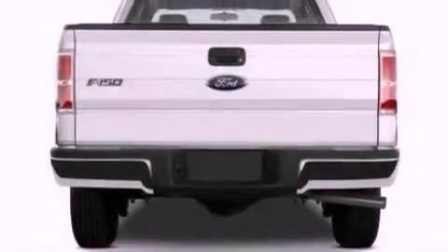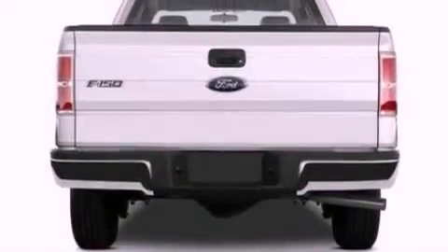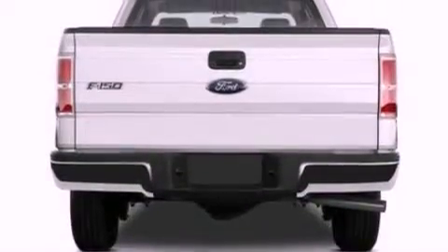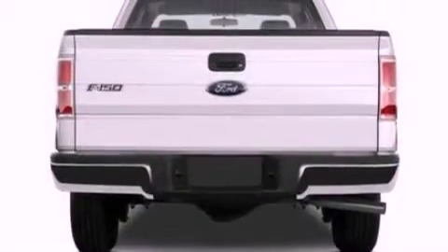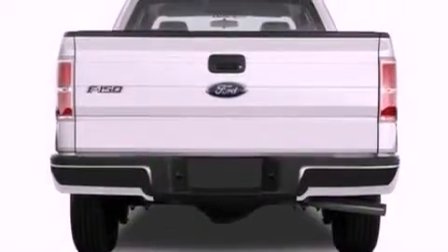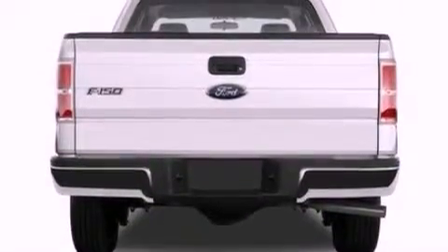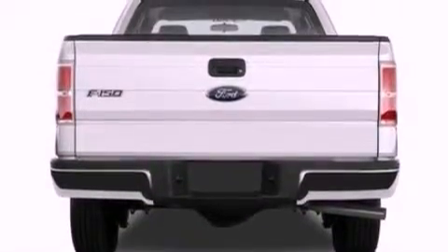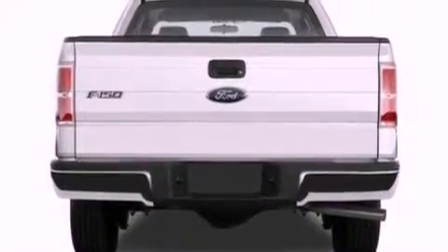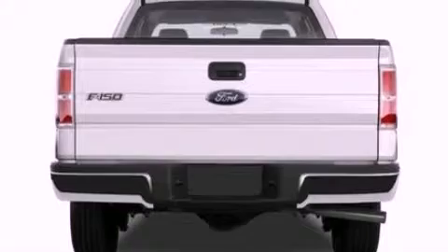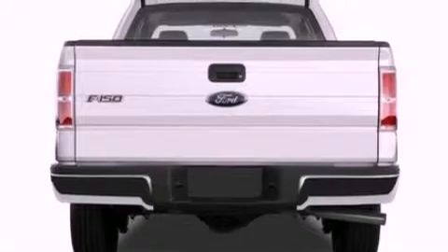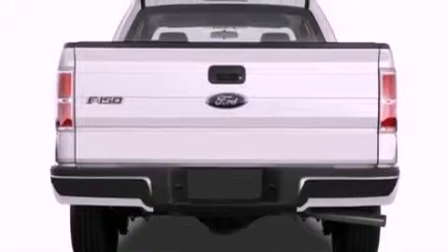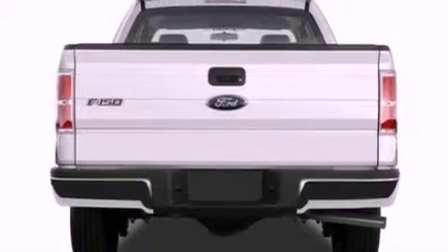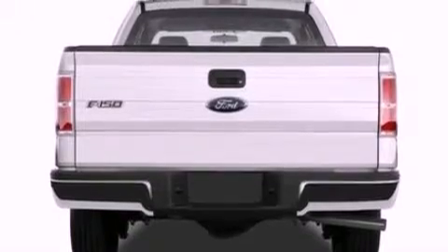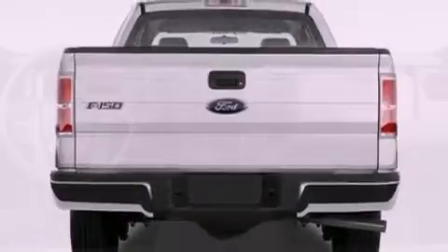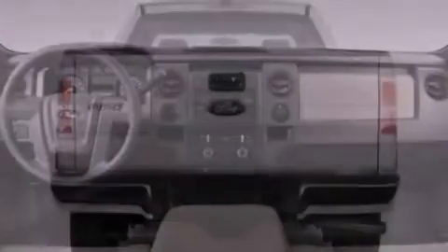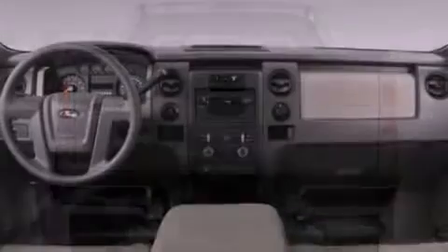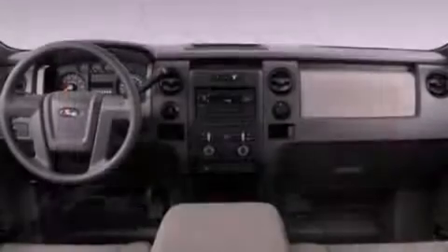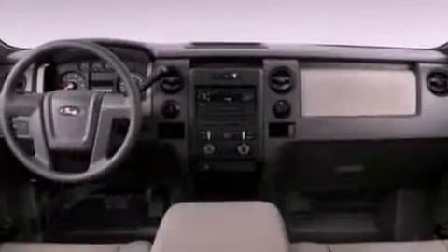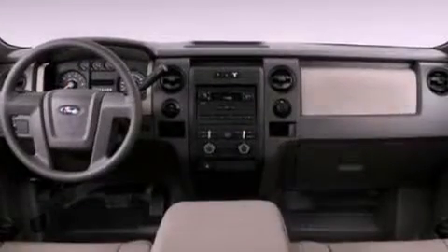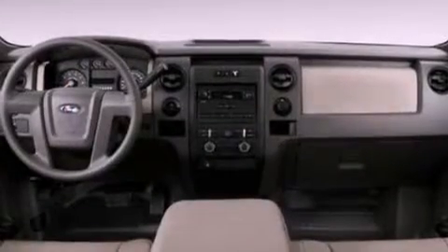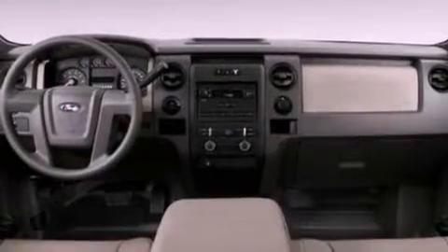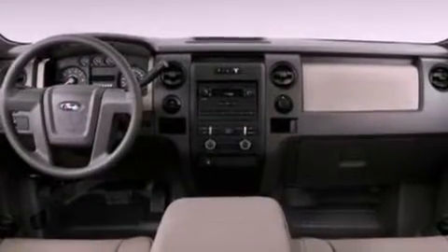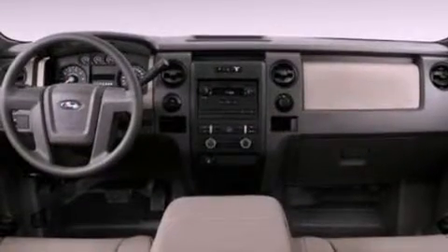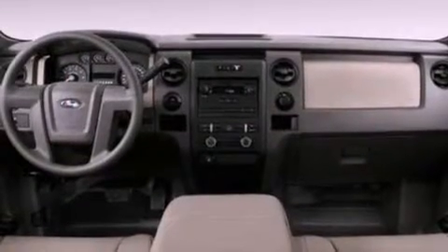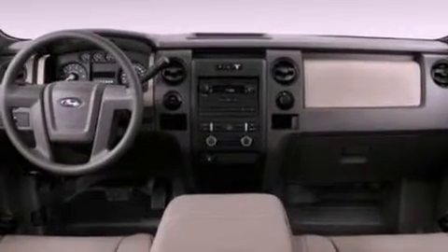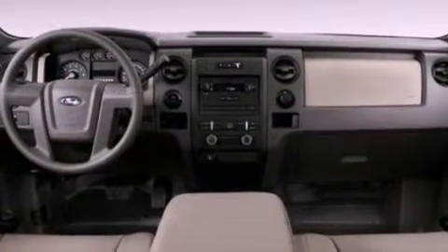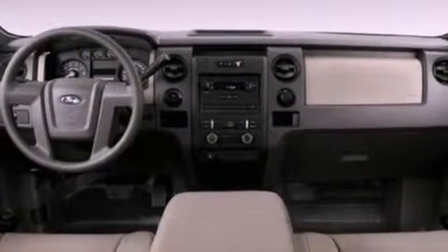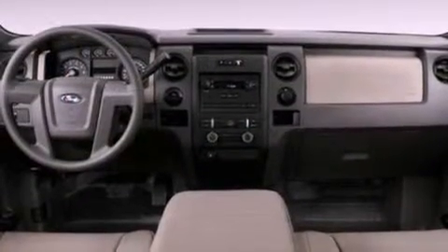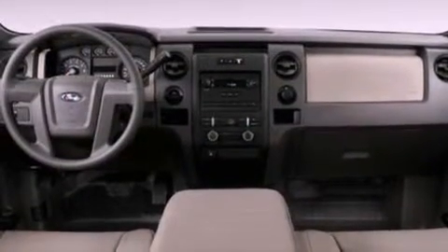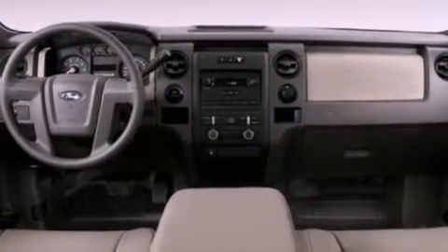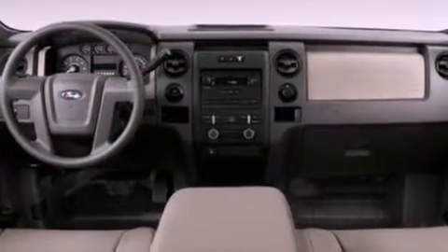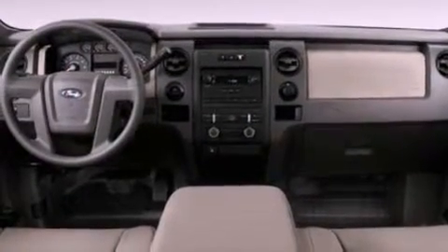Additional features include an anti-lock braking system, side curtain airbags, door reinforcement beams, and power windows.